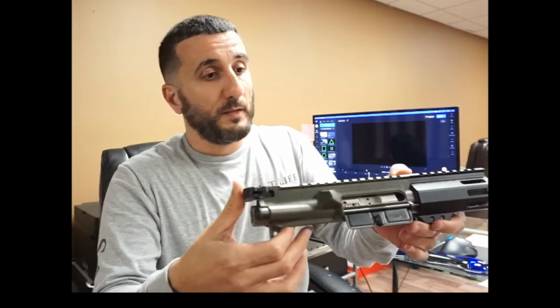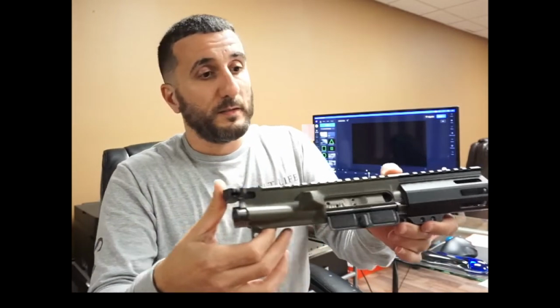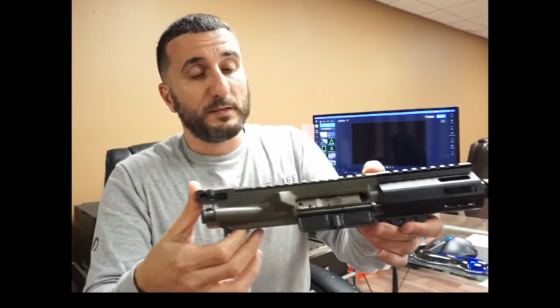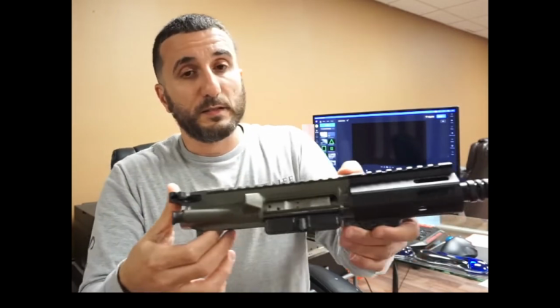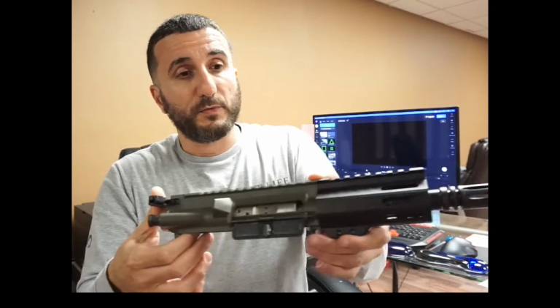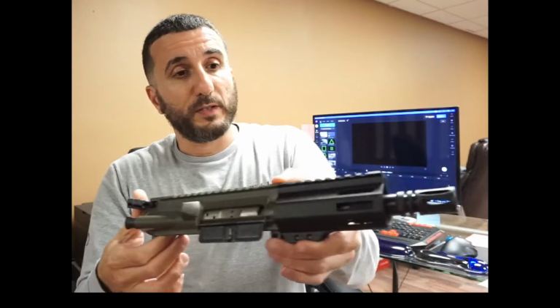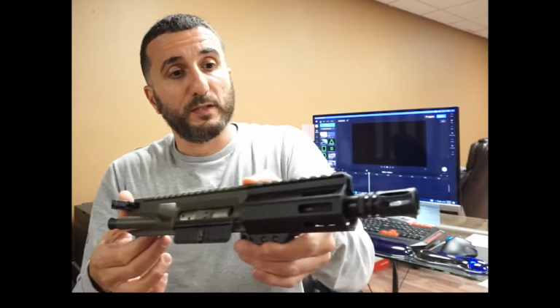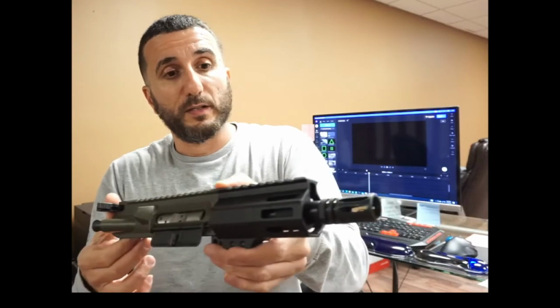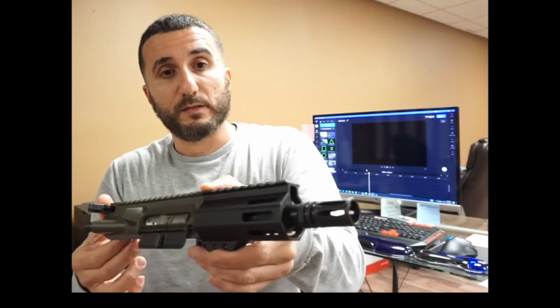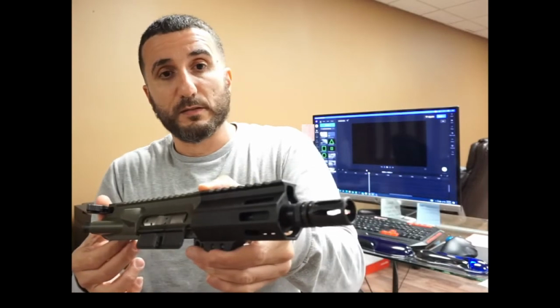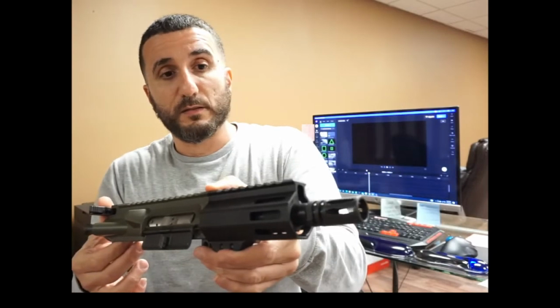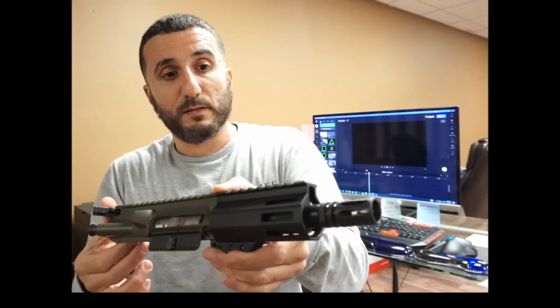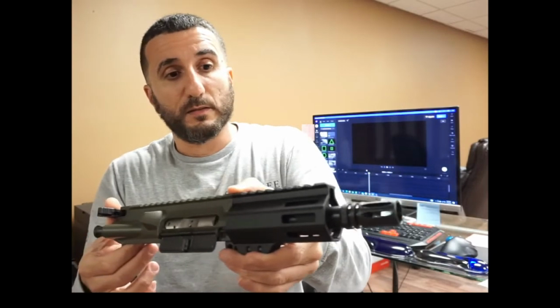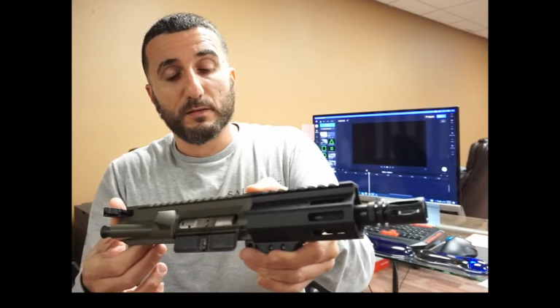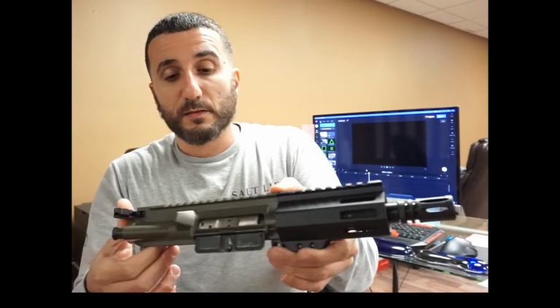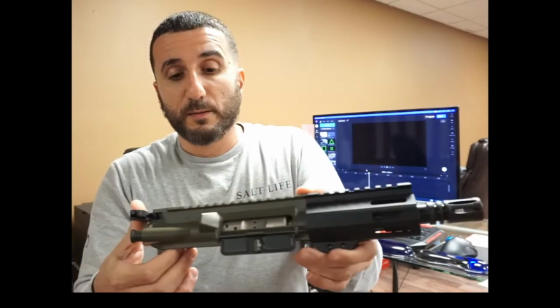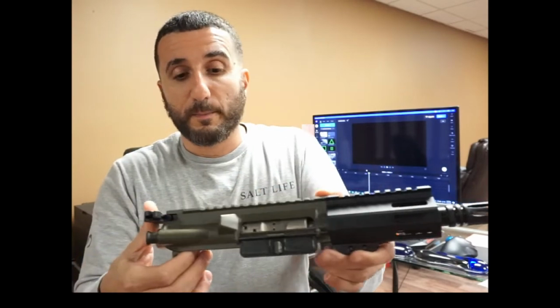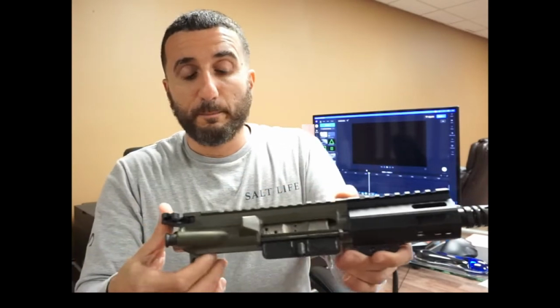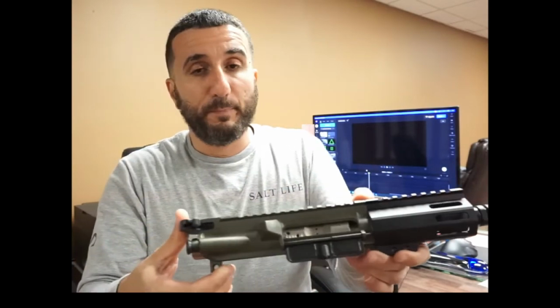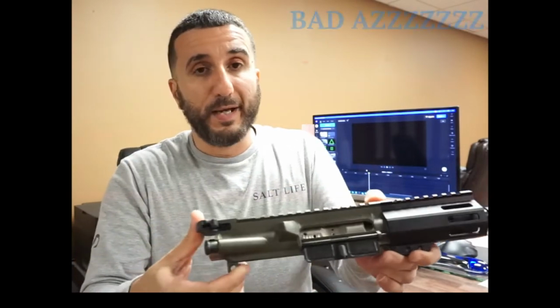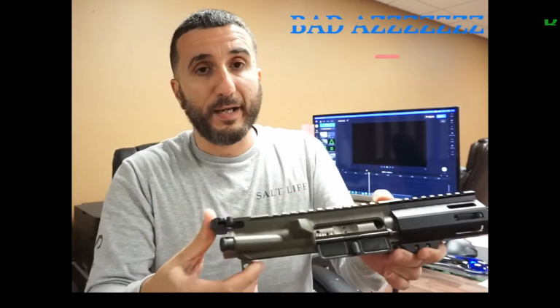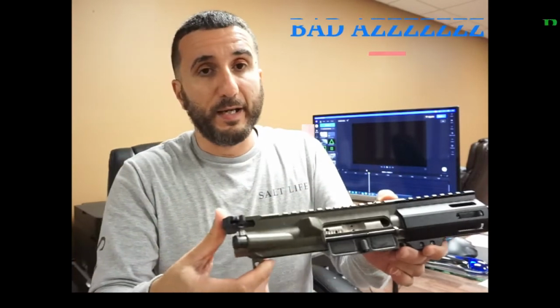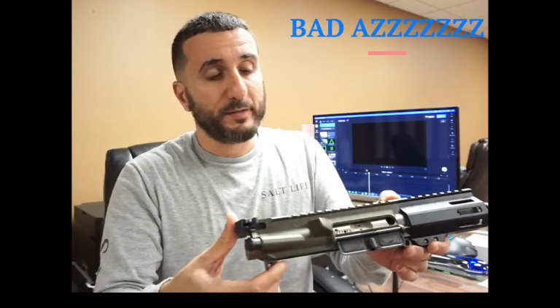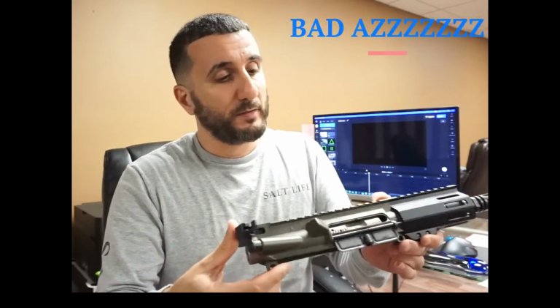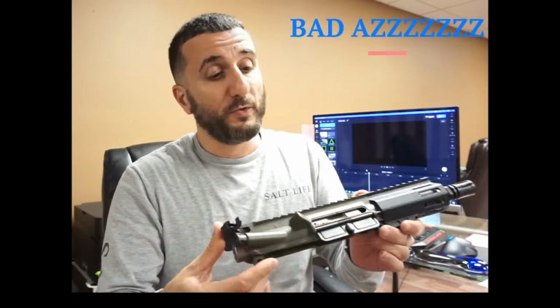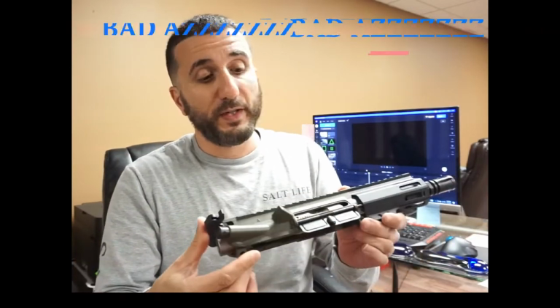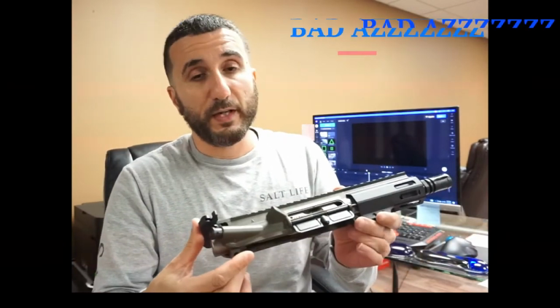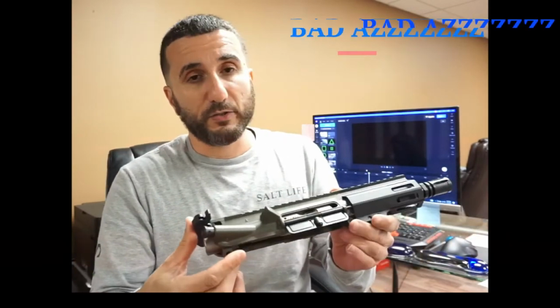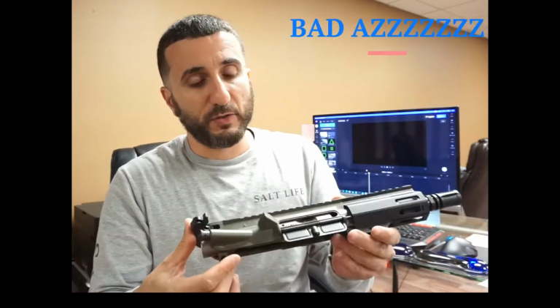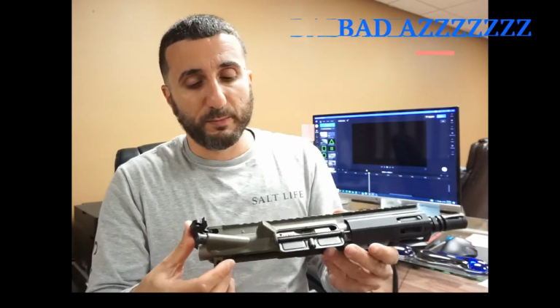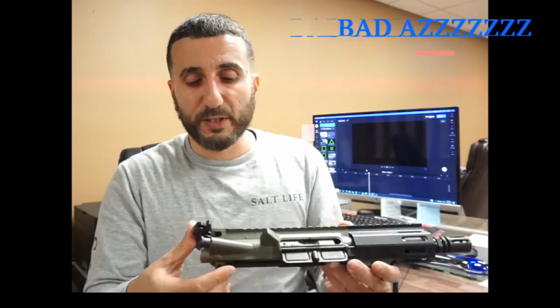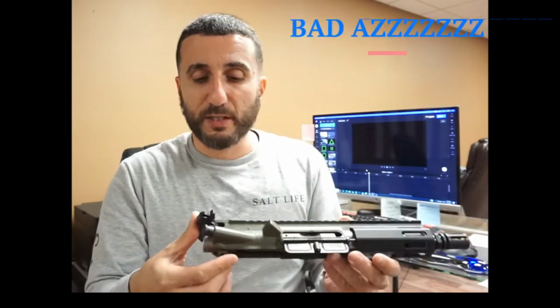This thing is freaking nice. Badass. Over here at Gorilla Machining.